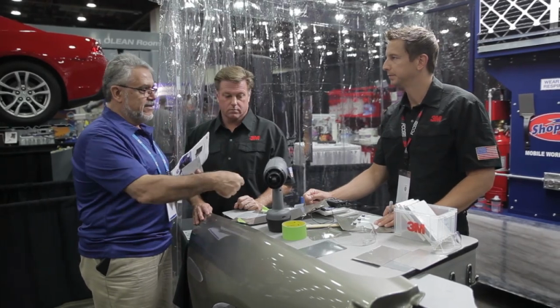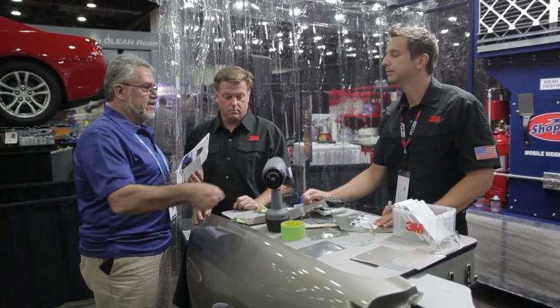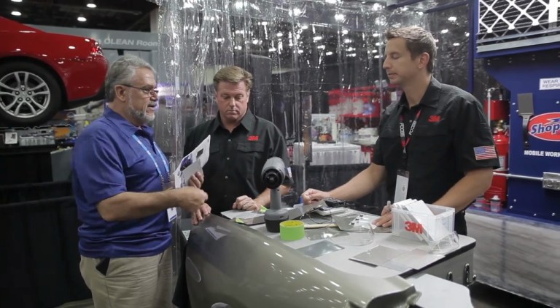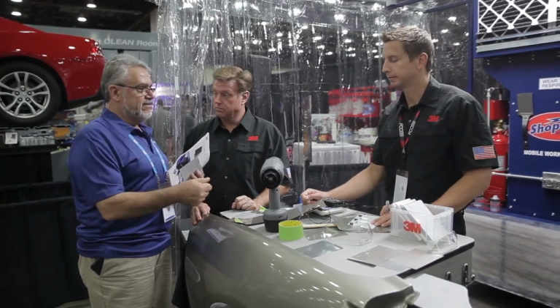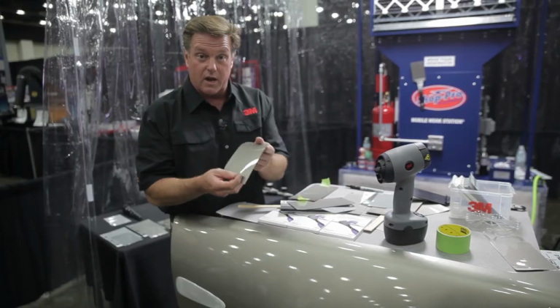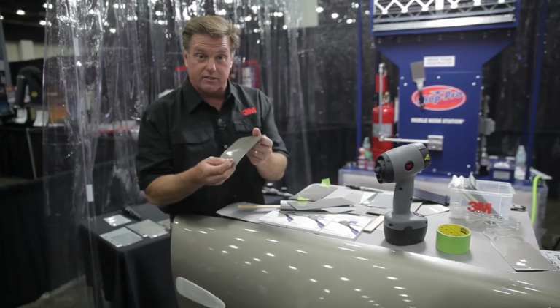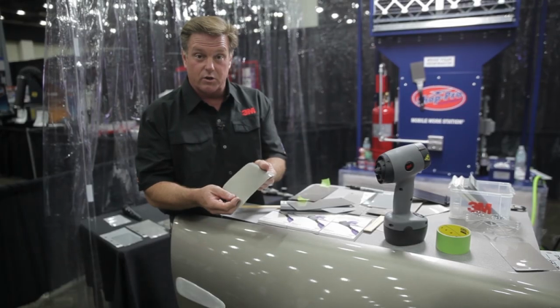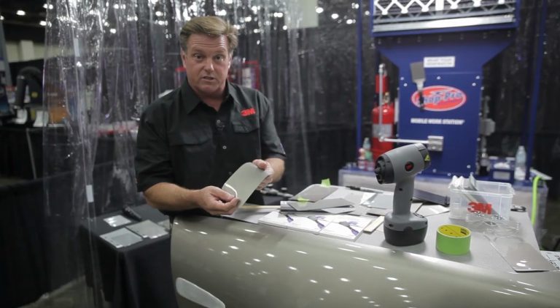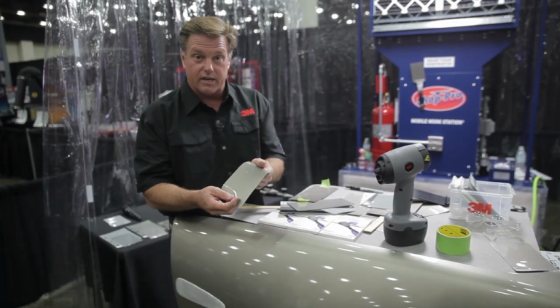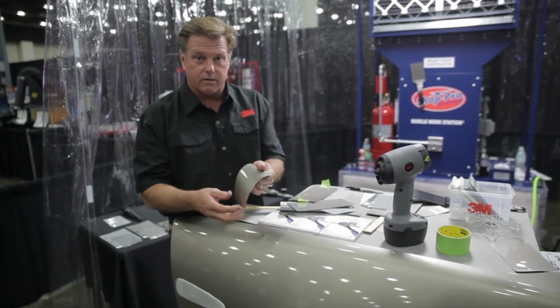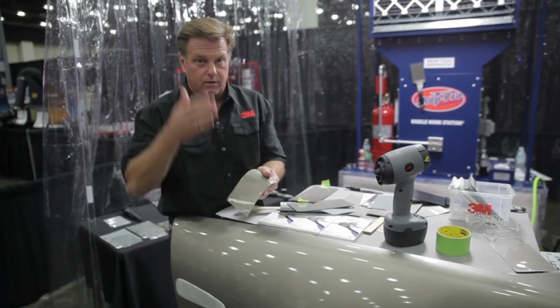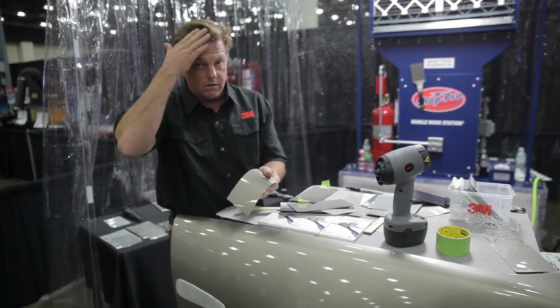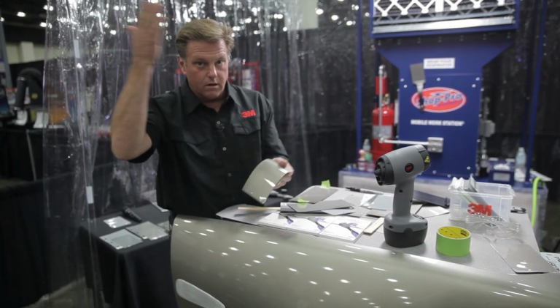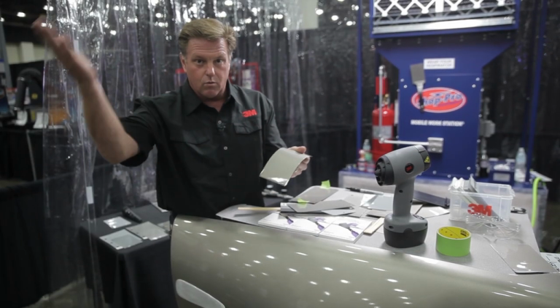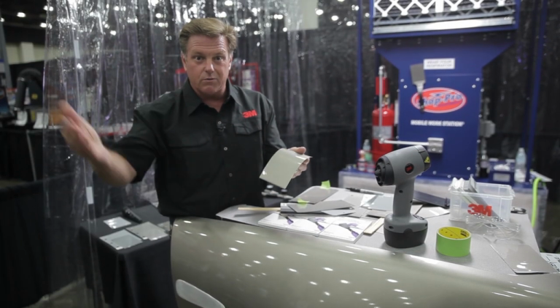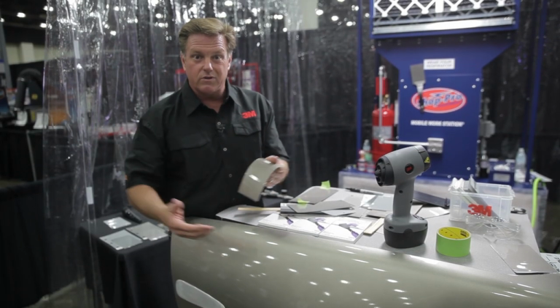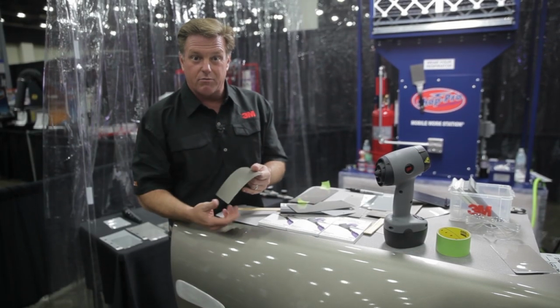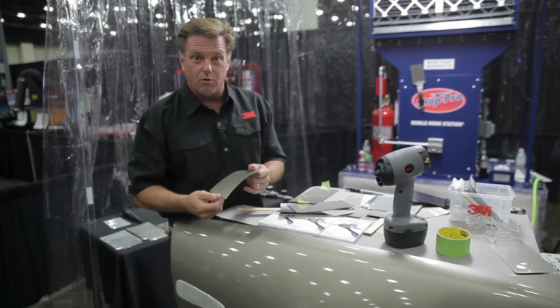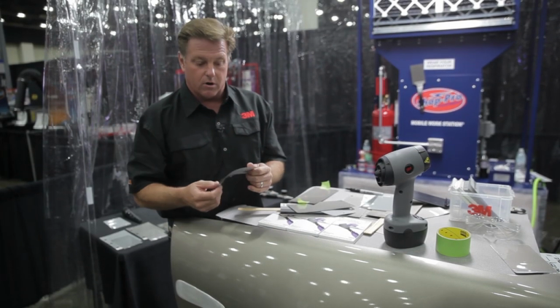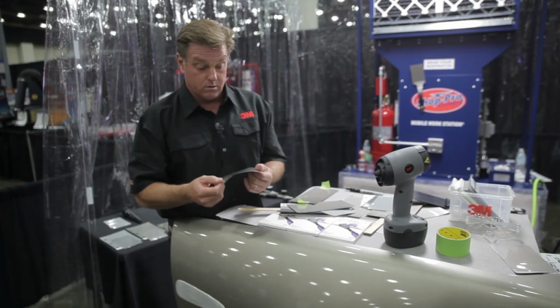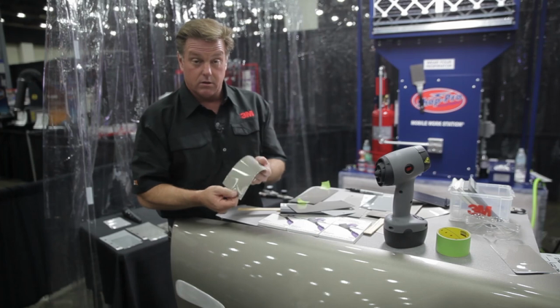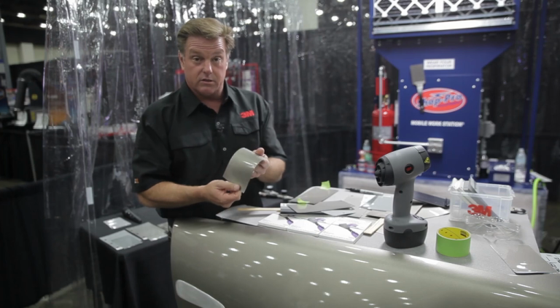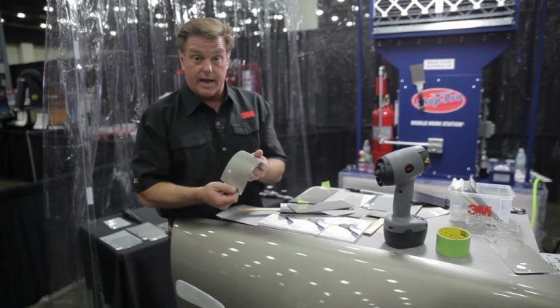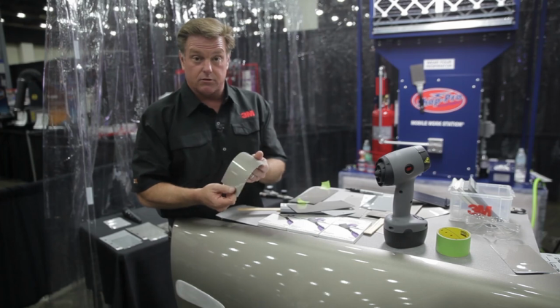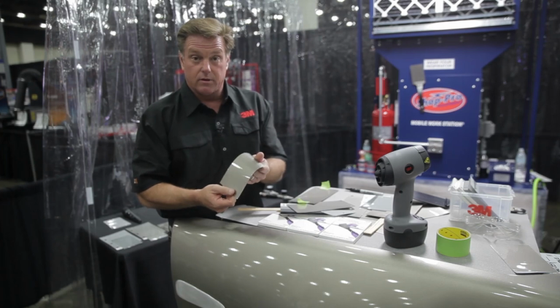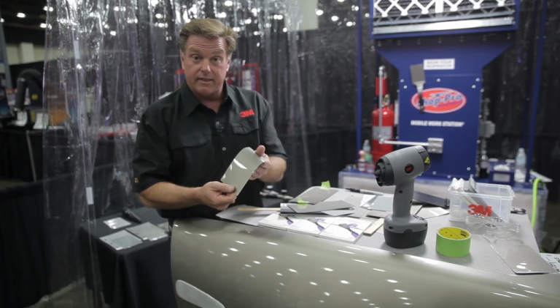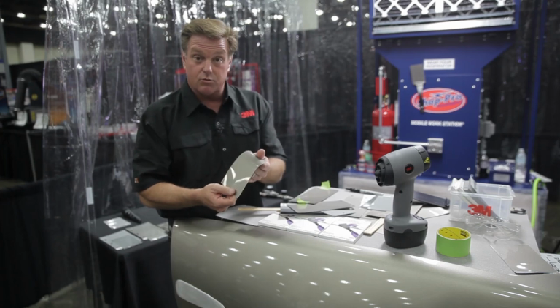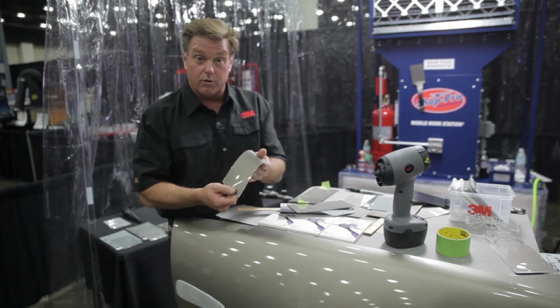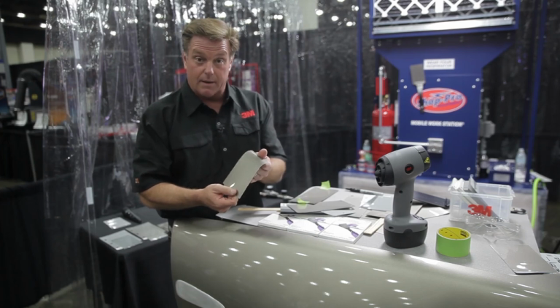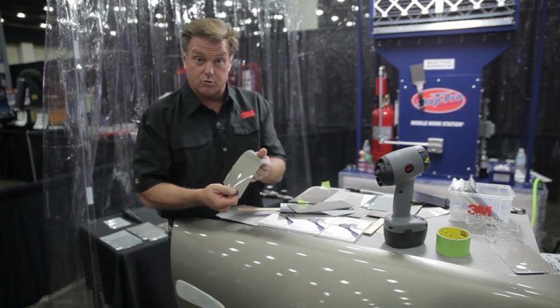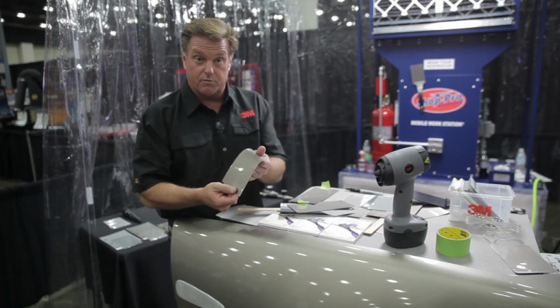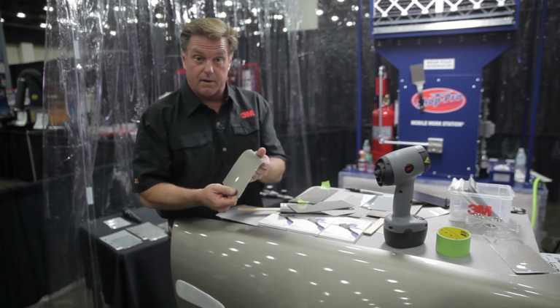This is one of those products that once you see it, you think, why didn't we do that before? It's a natural — and that's what always happens with 3M.